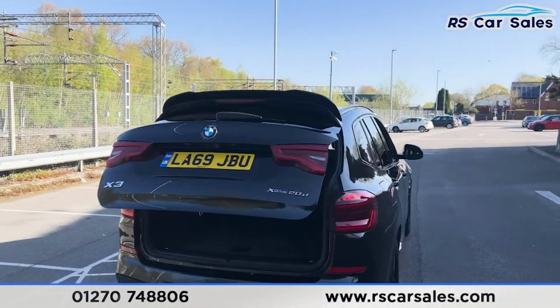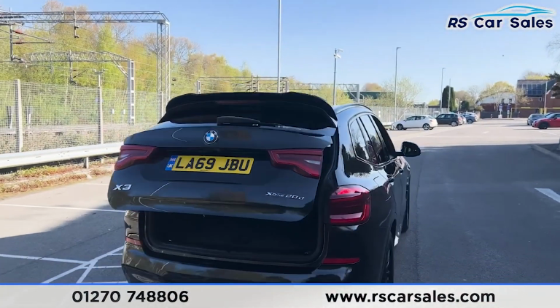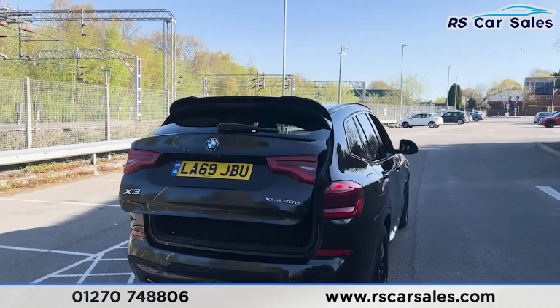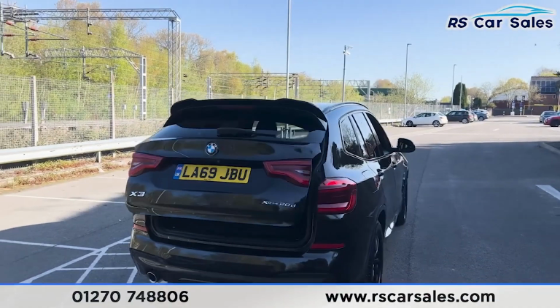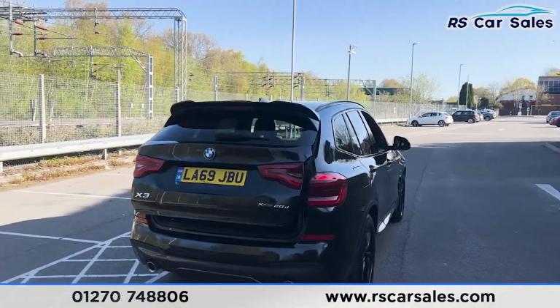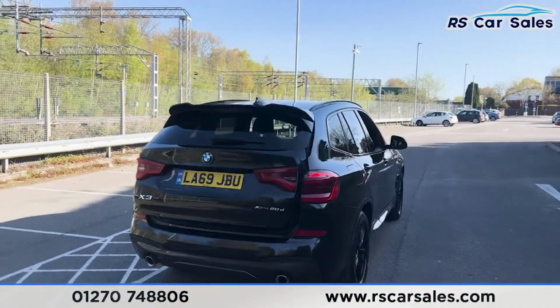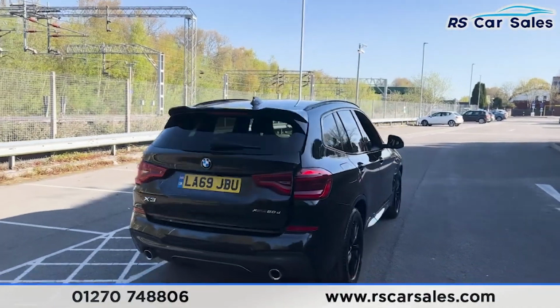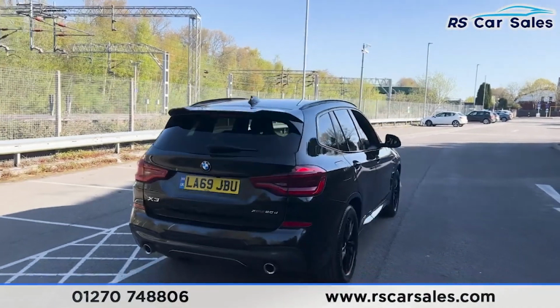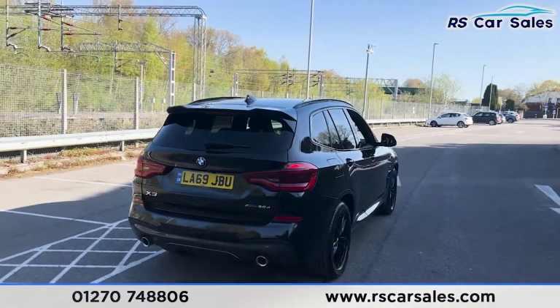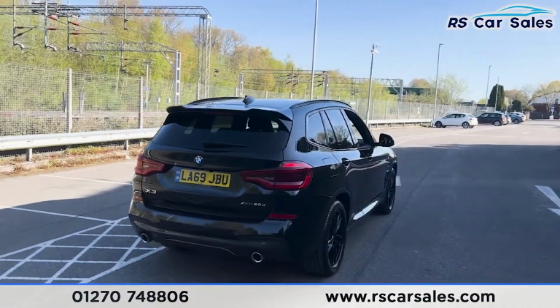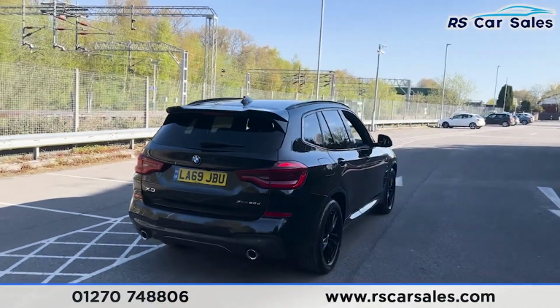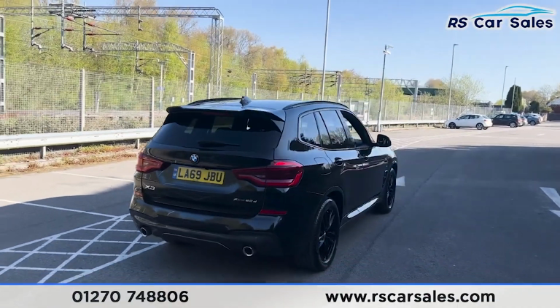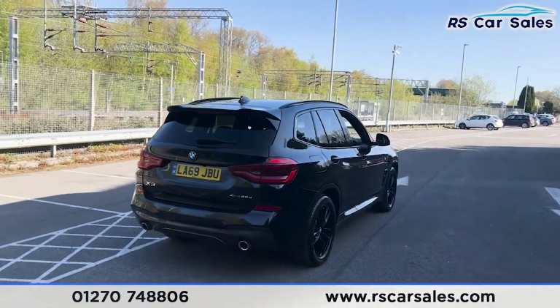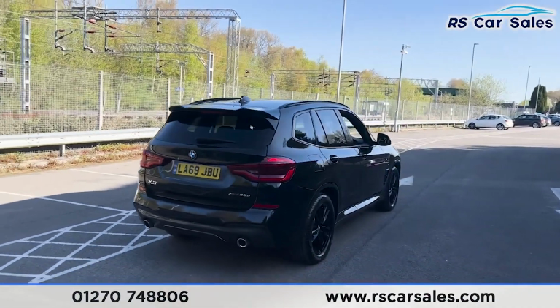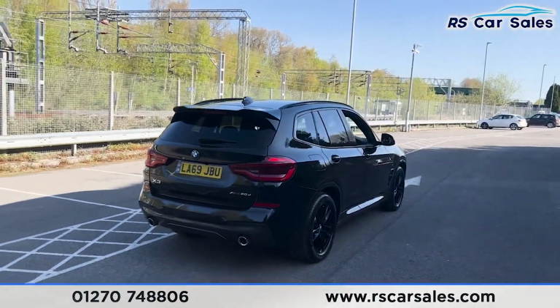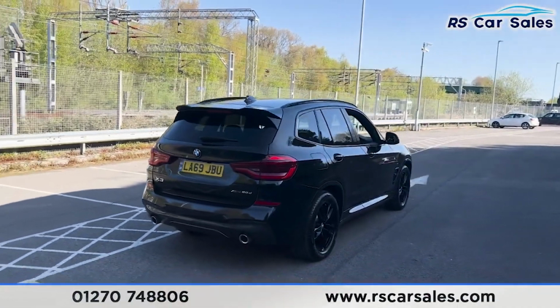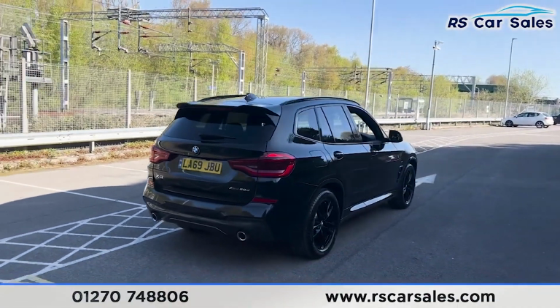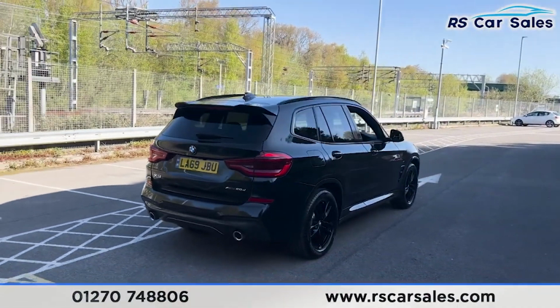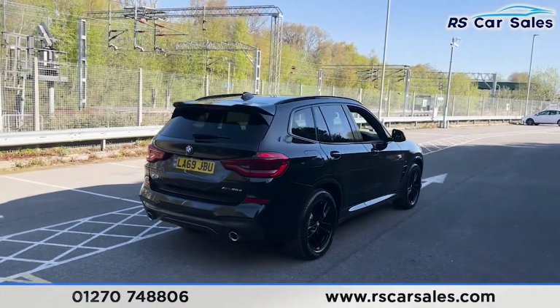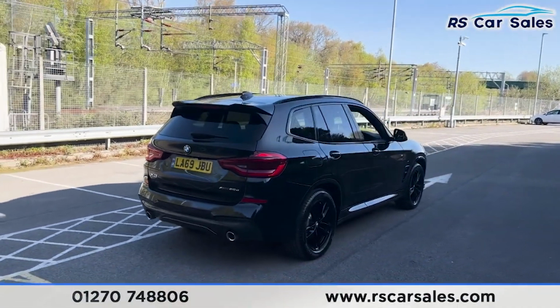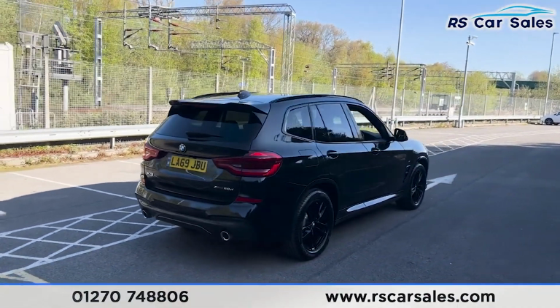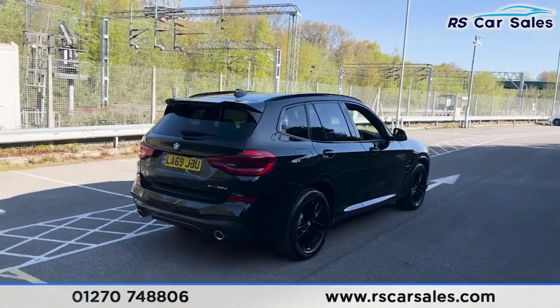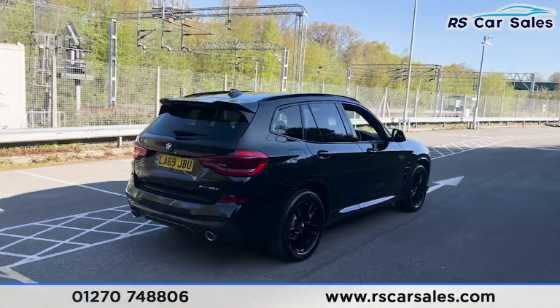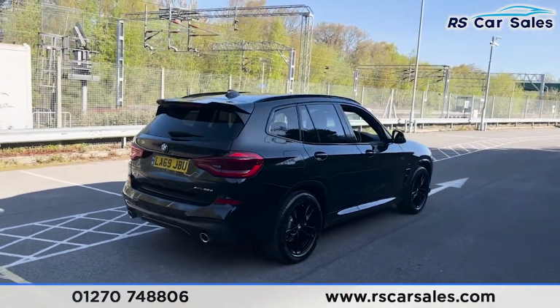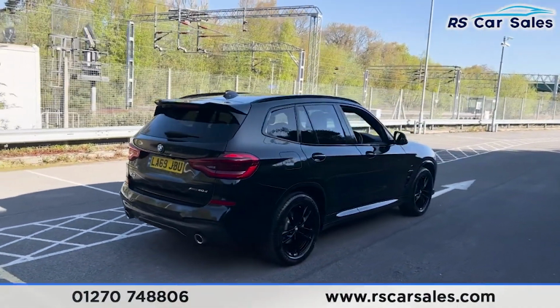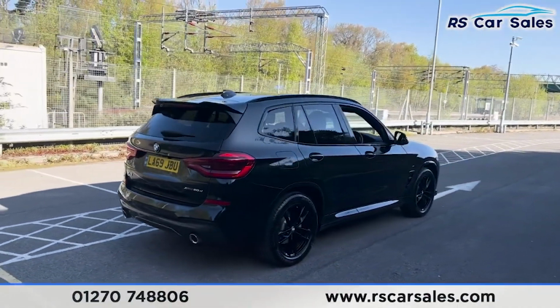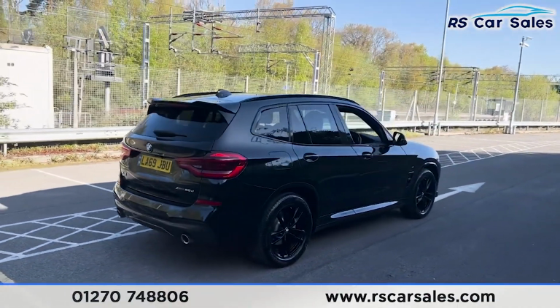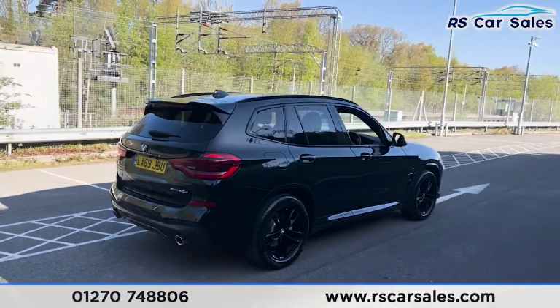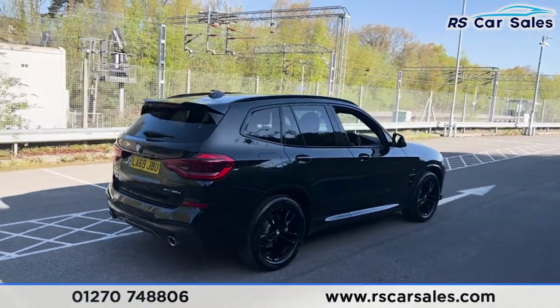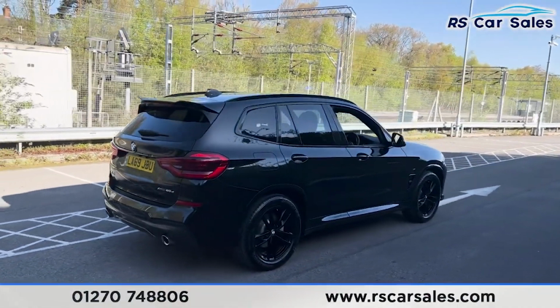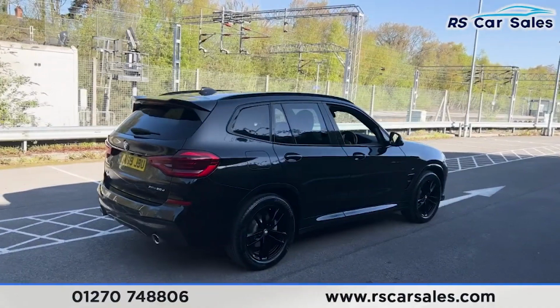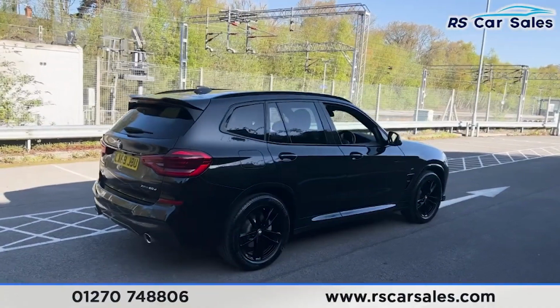Walking back round to the driver's side, you'll find this vehicle is free from any major marks, dents or scratches.